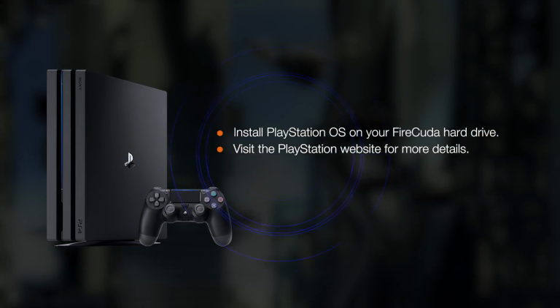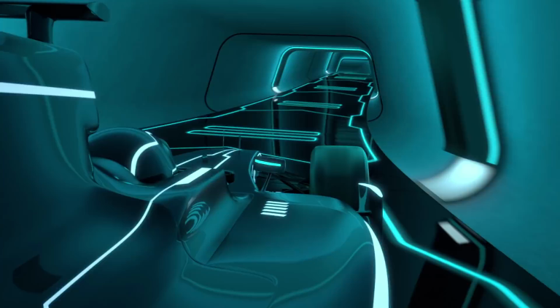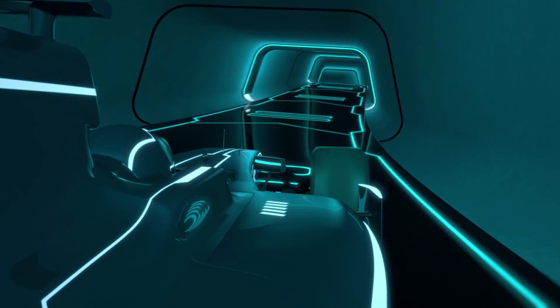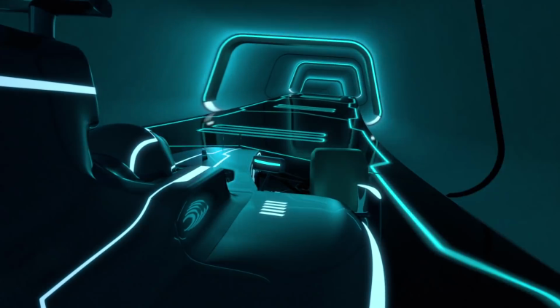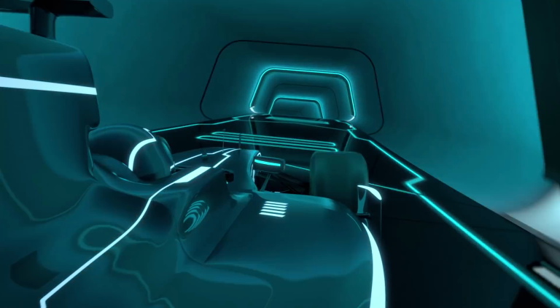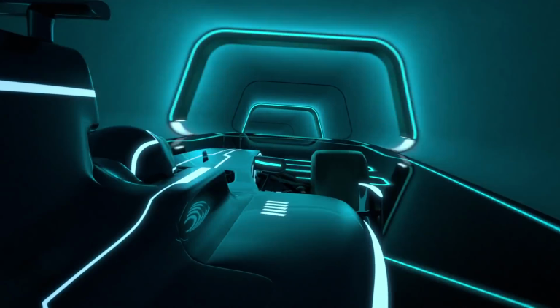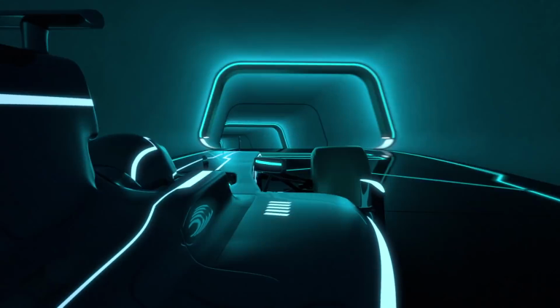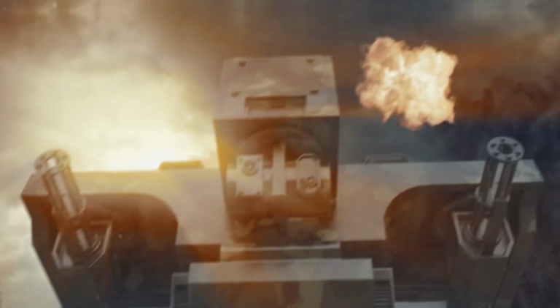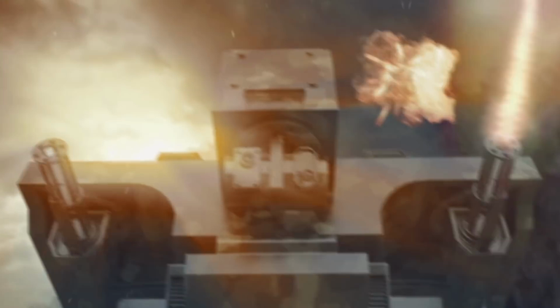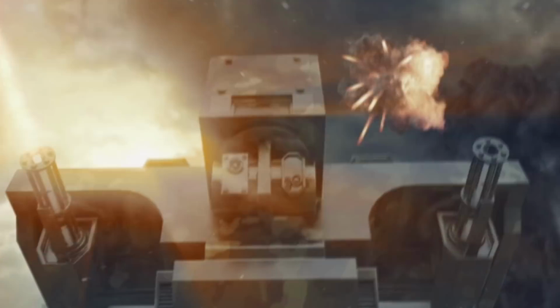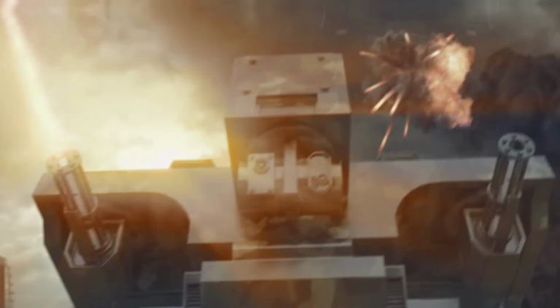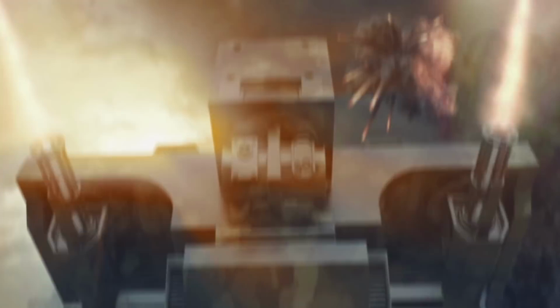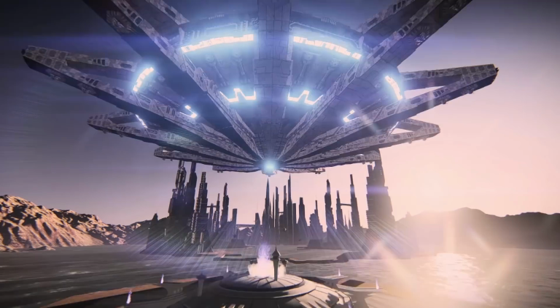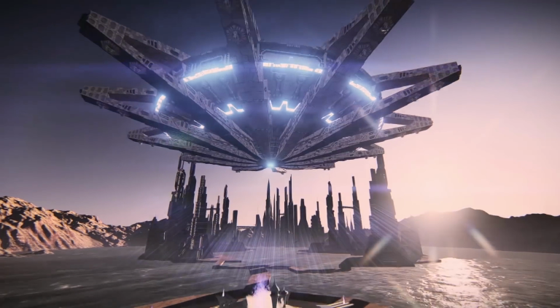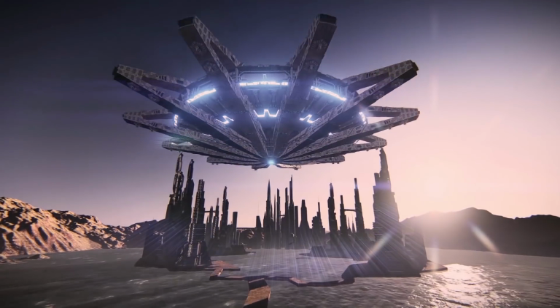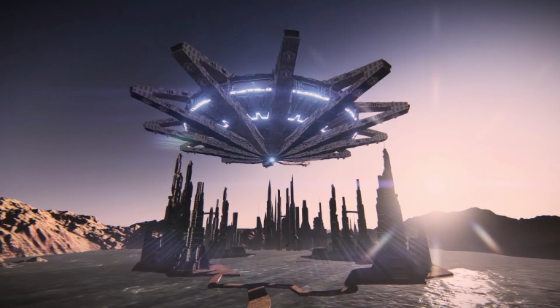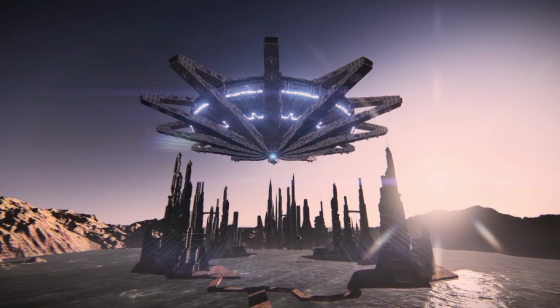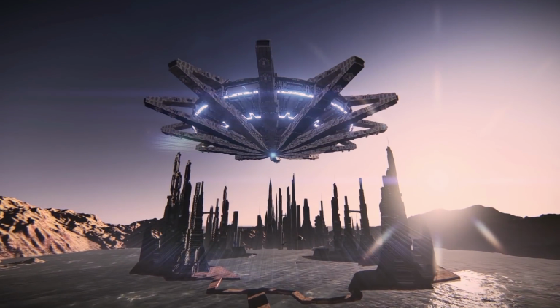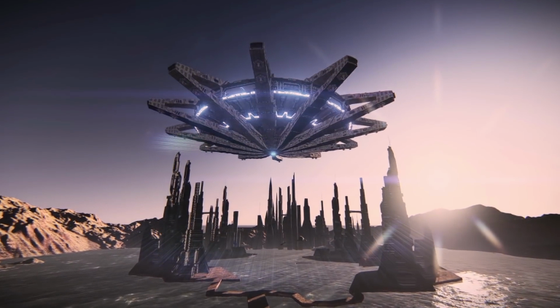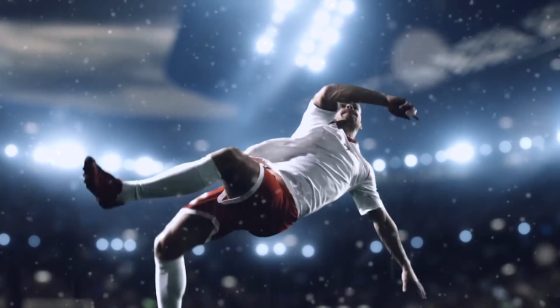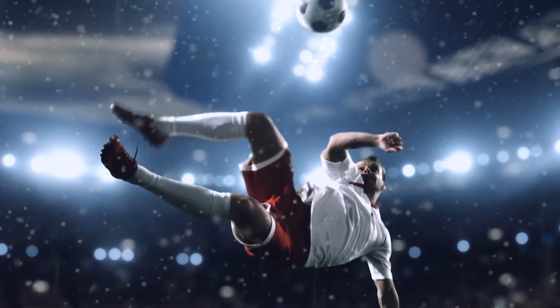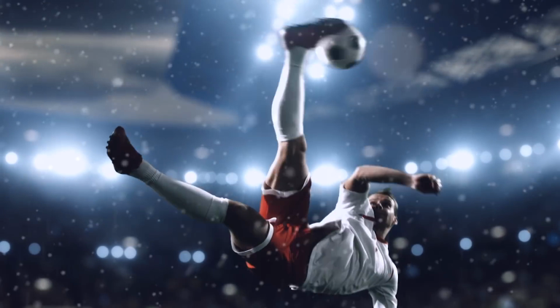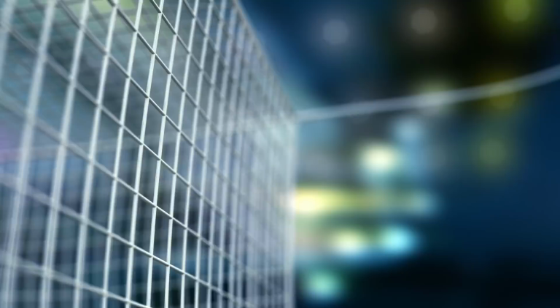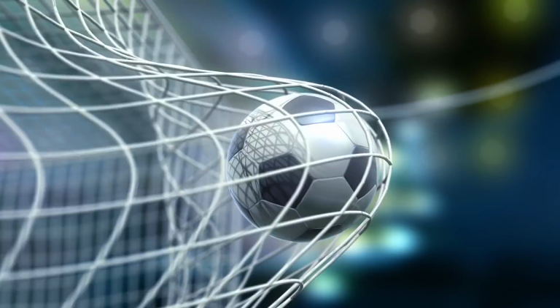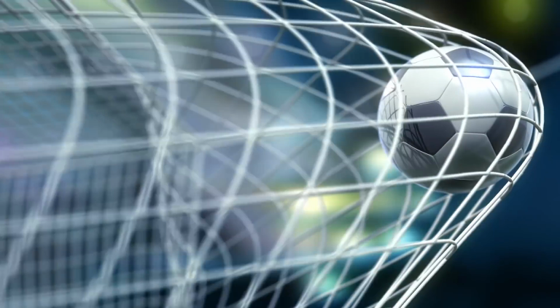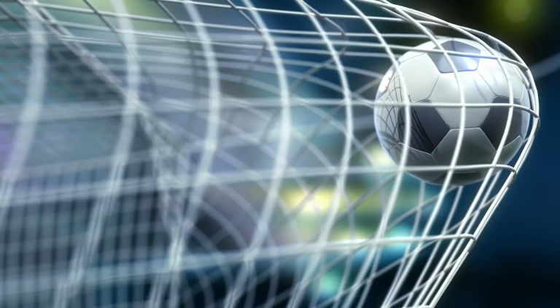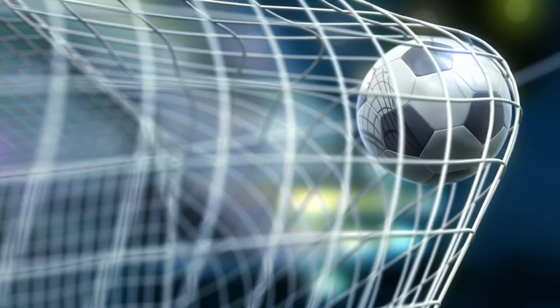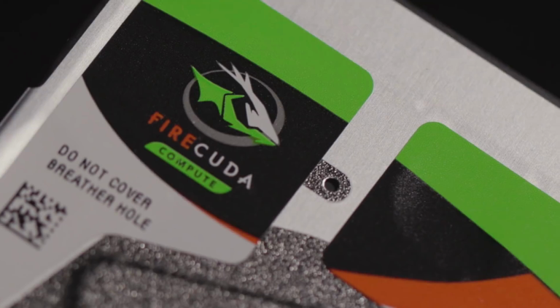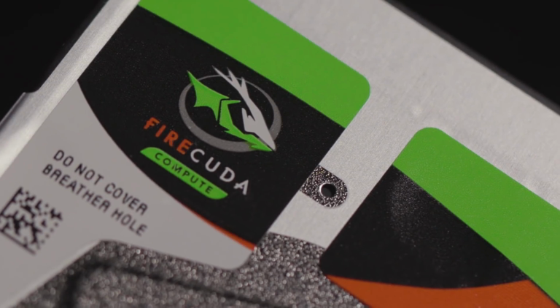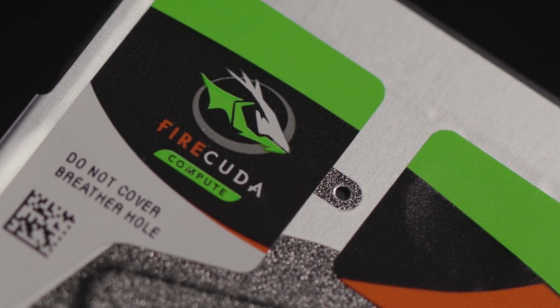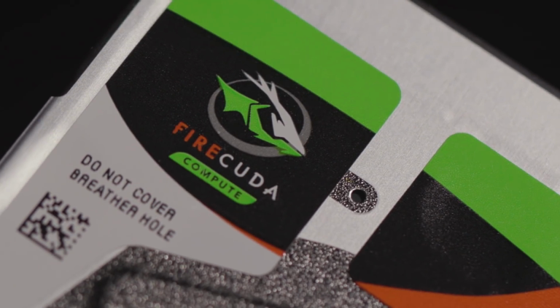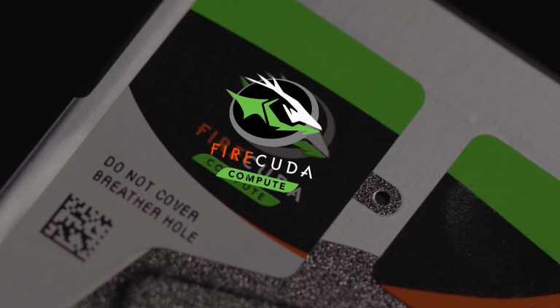Now it's game time. Keep shooting, exploring, and scoring your way to victory with FireCuda.